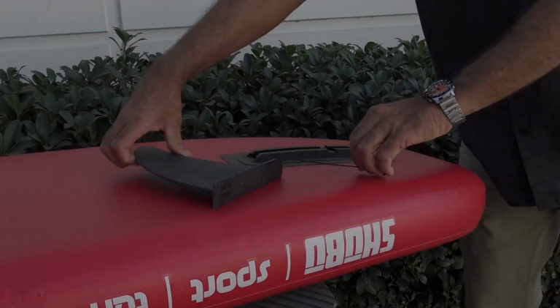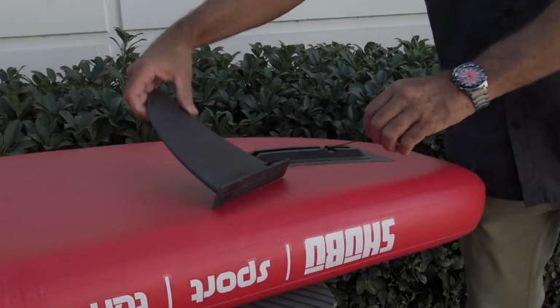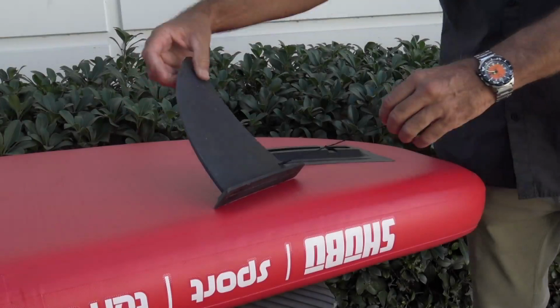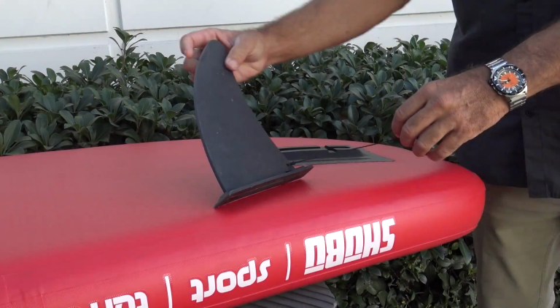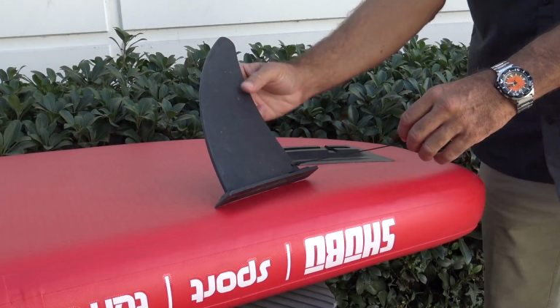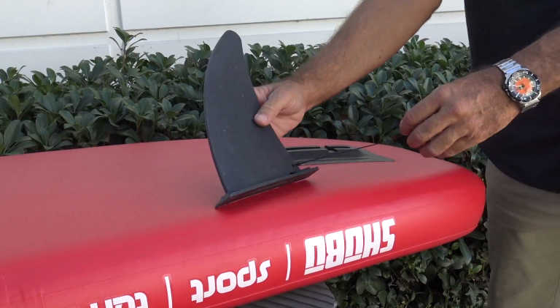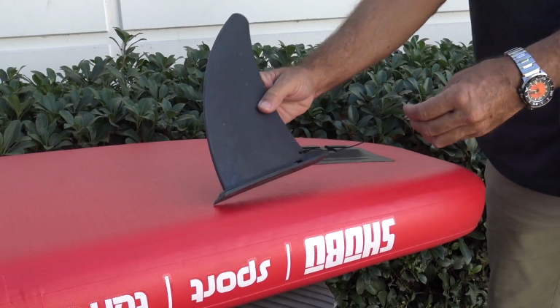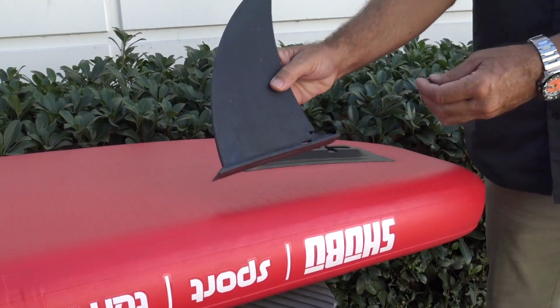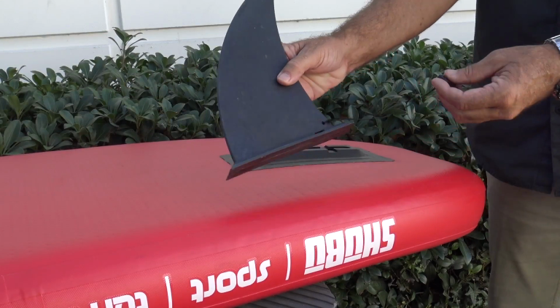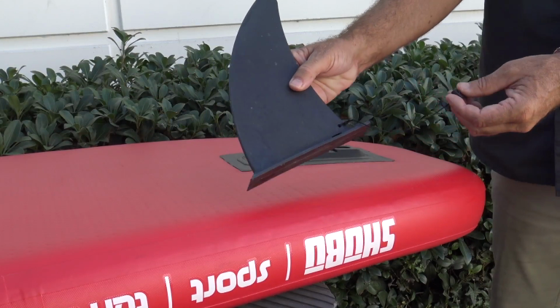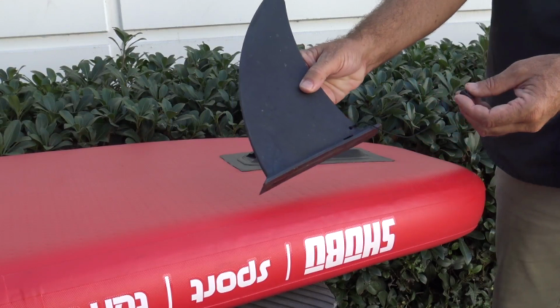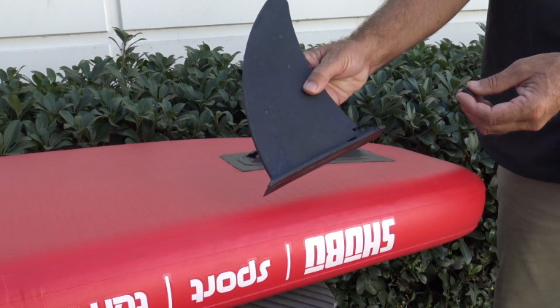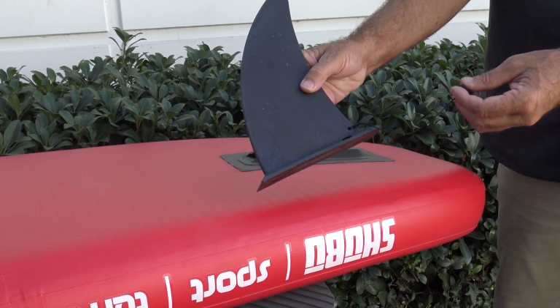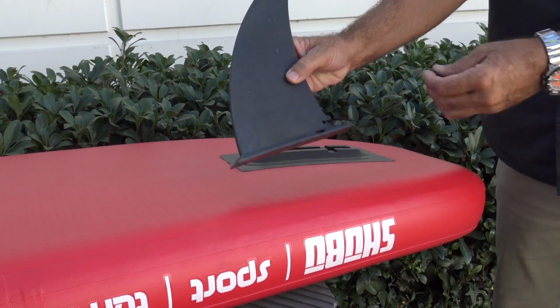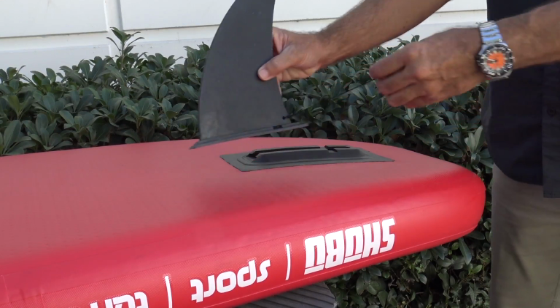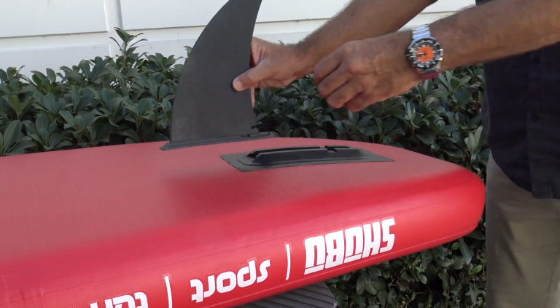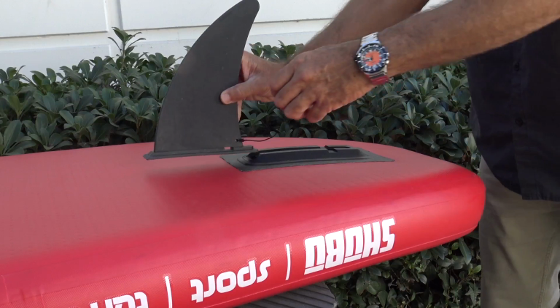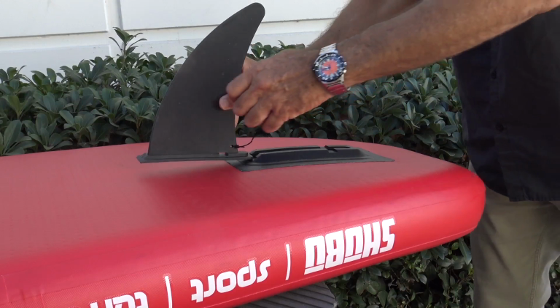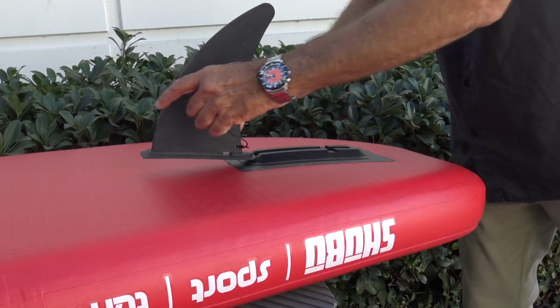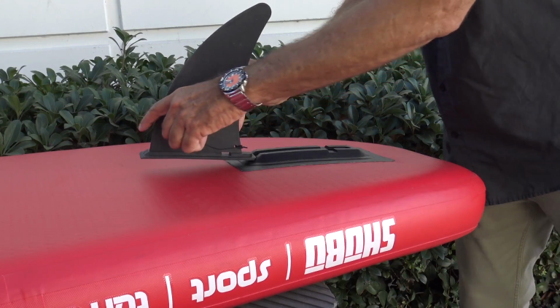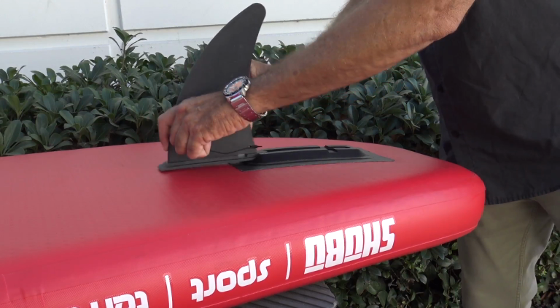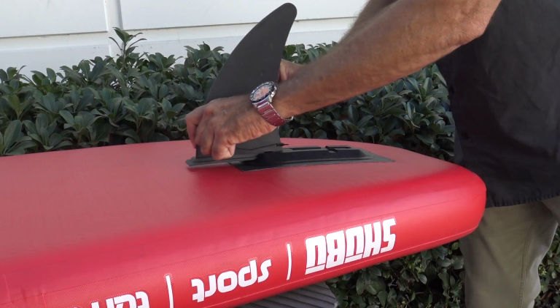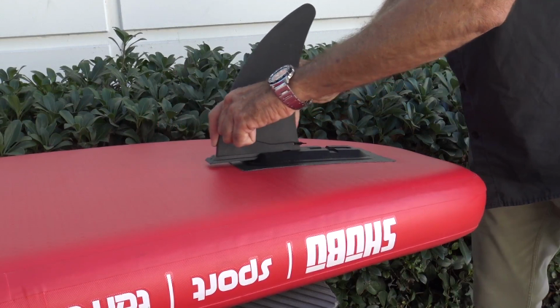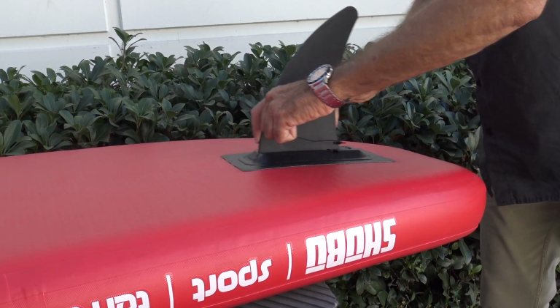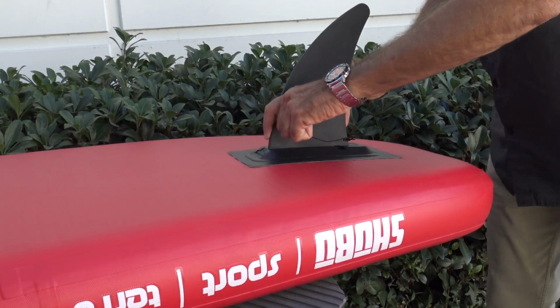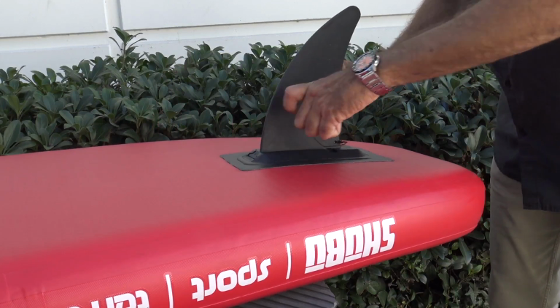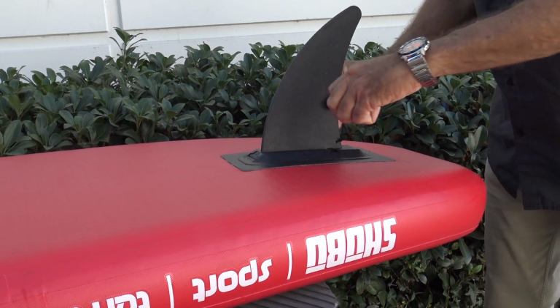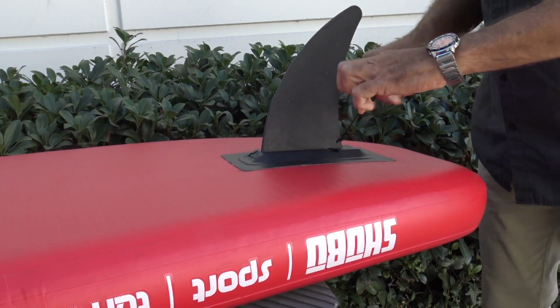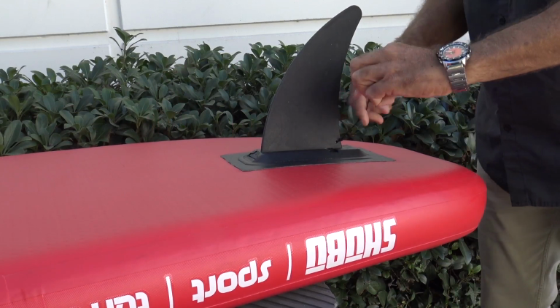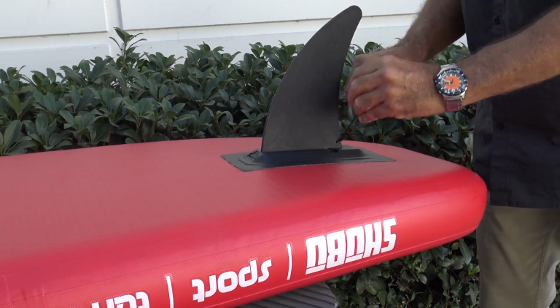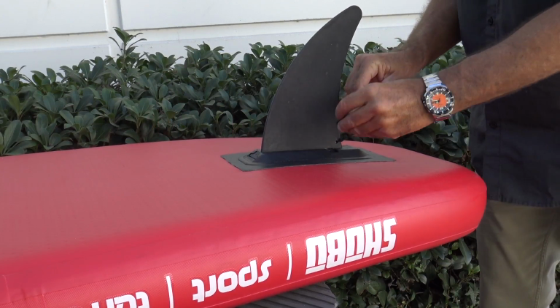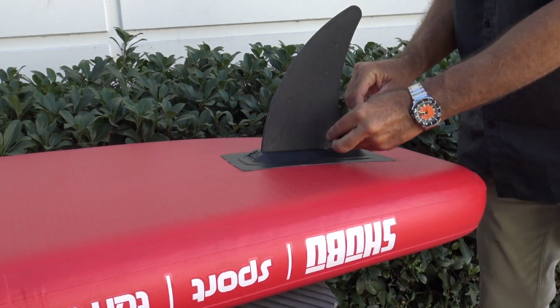The fin set includes a single slide-in fin box and dolphin center fin for quick setup.